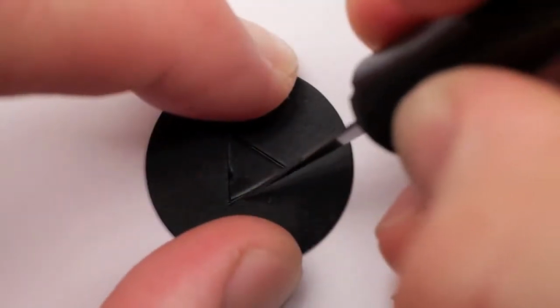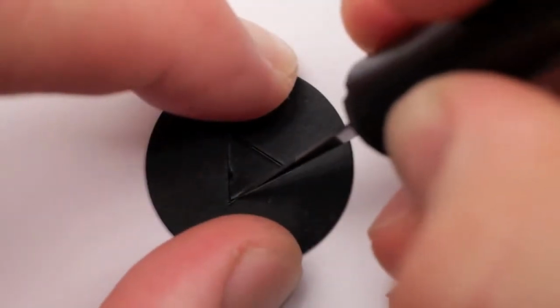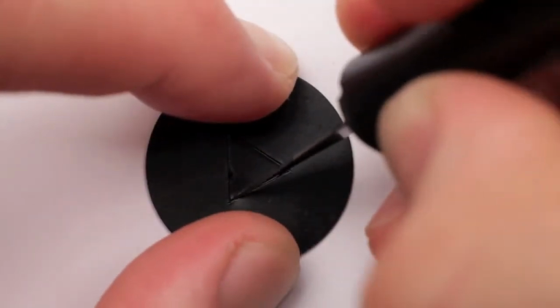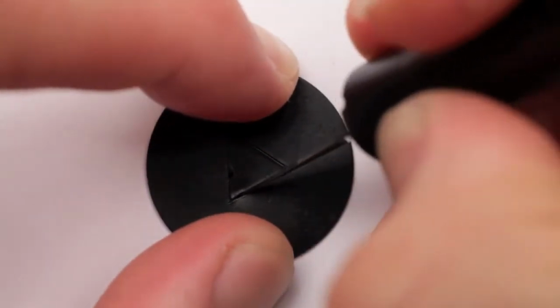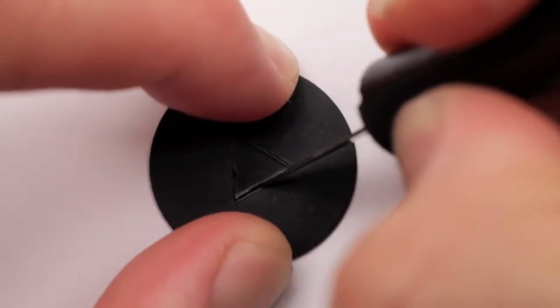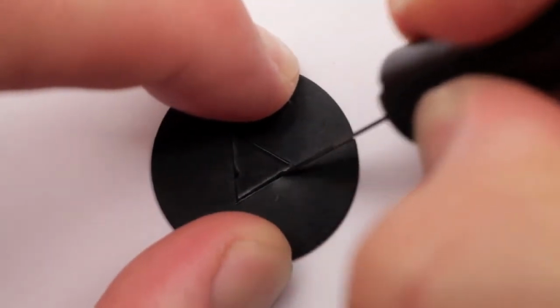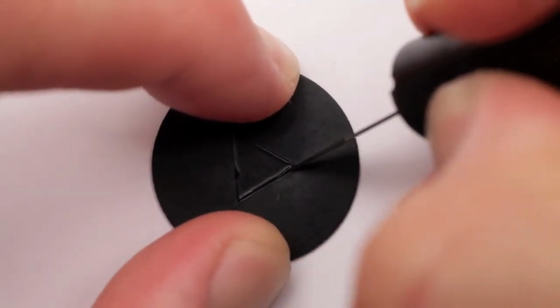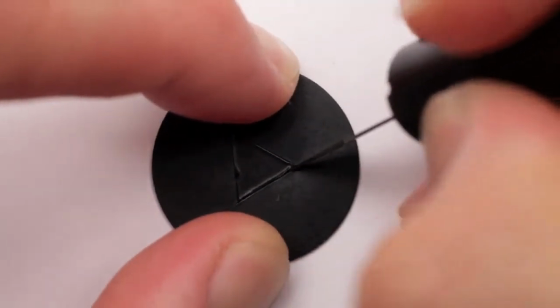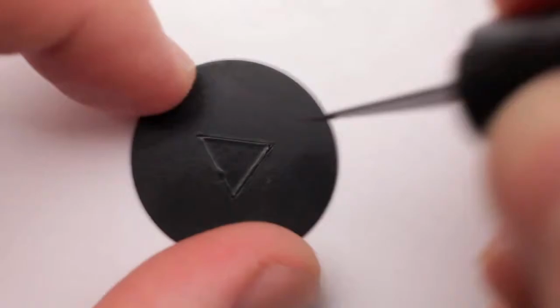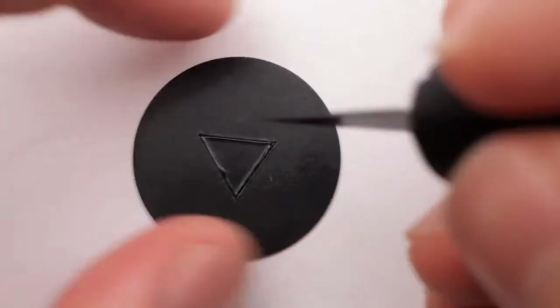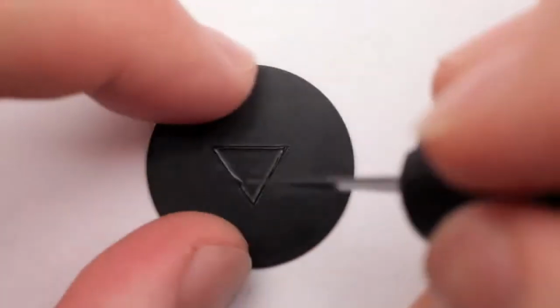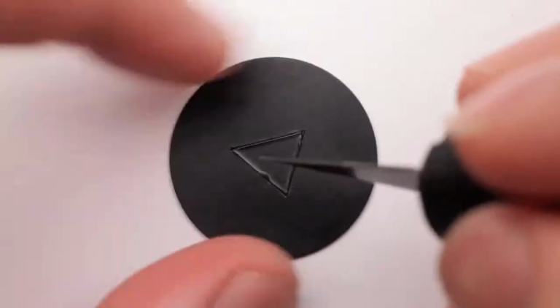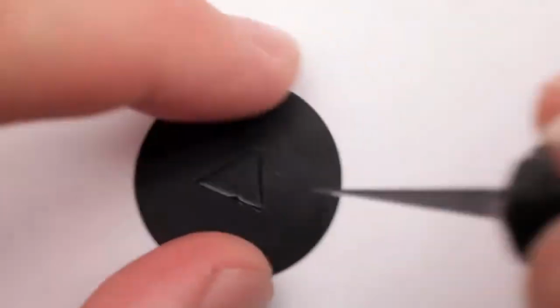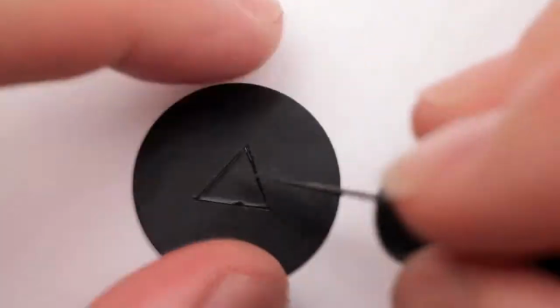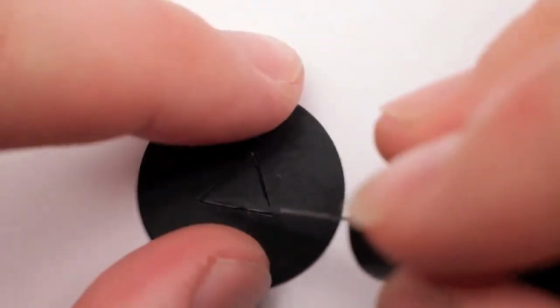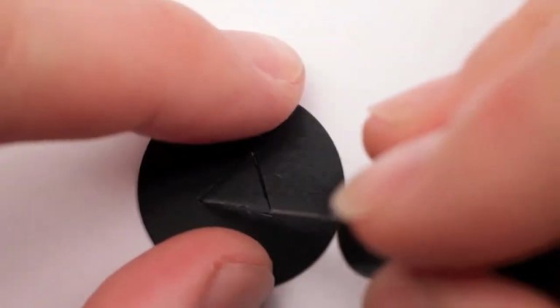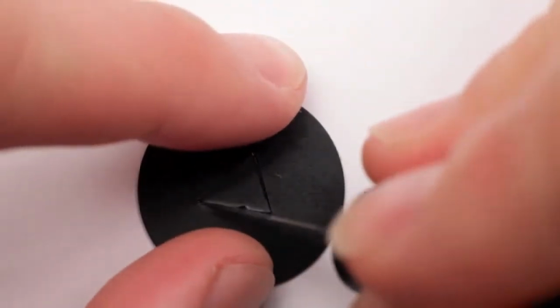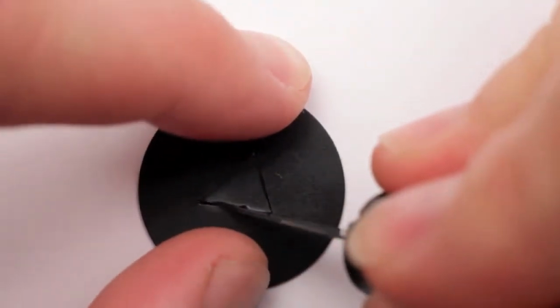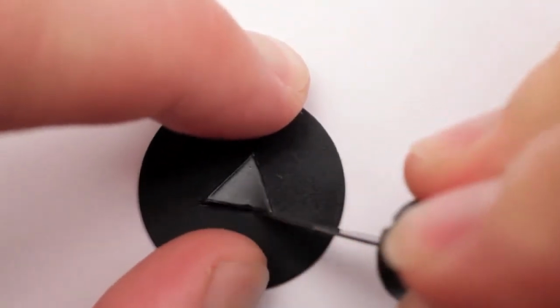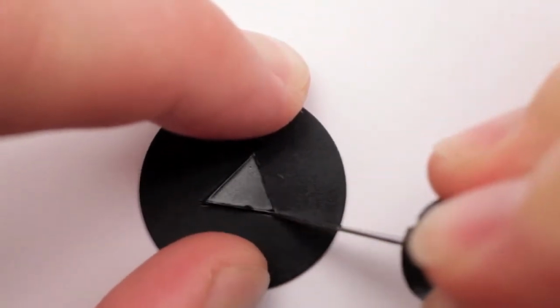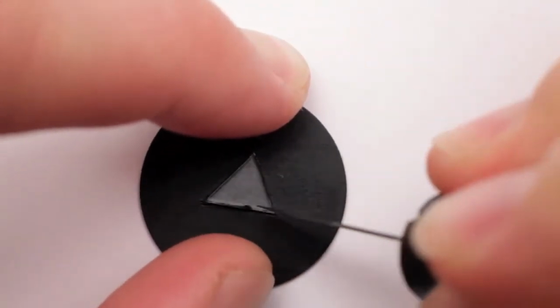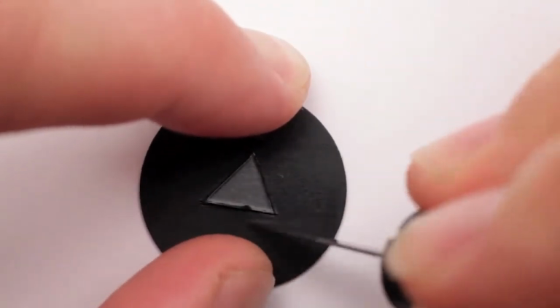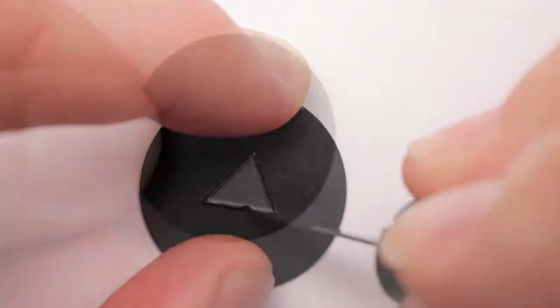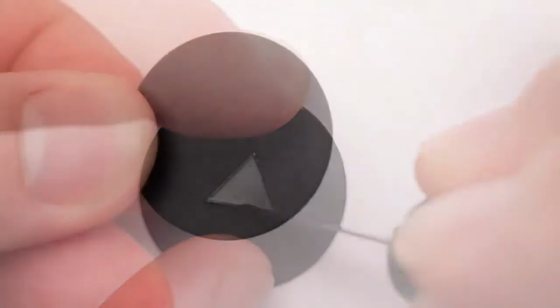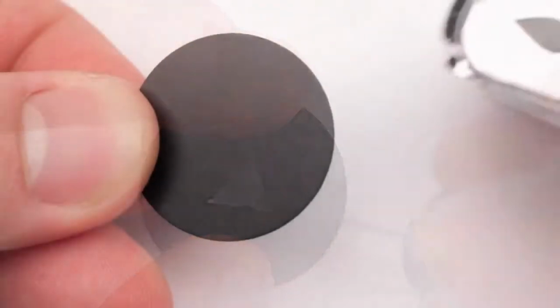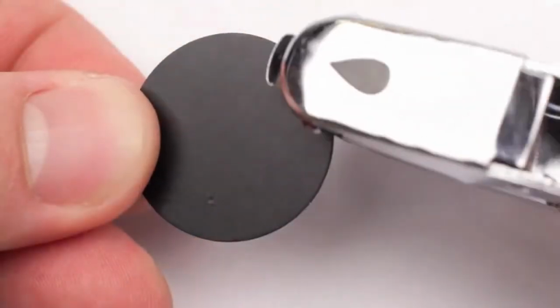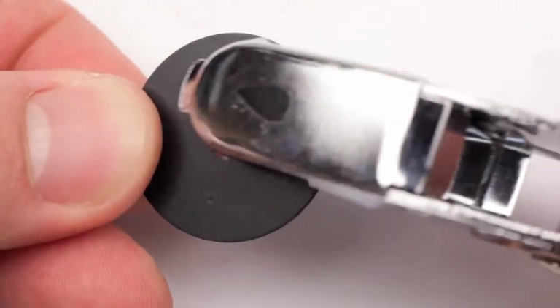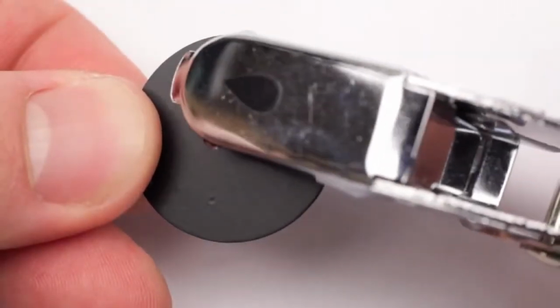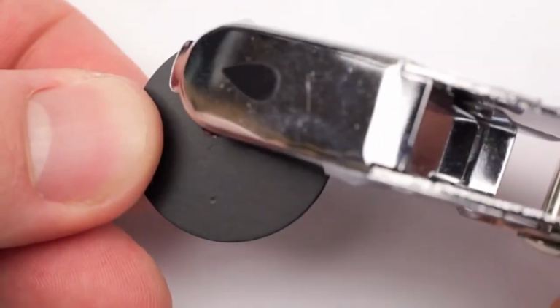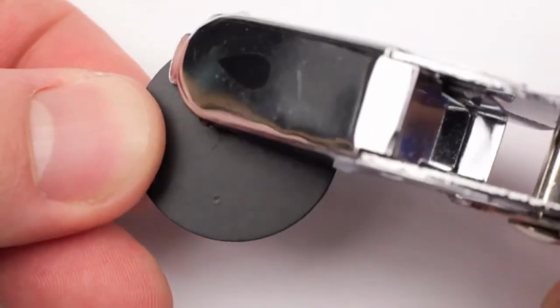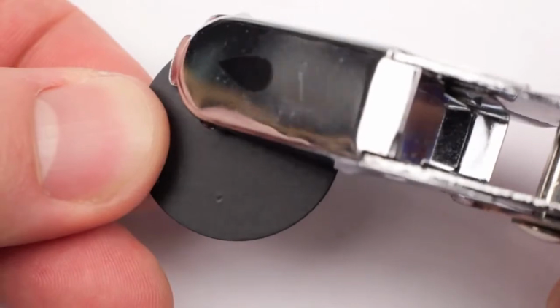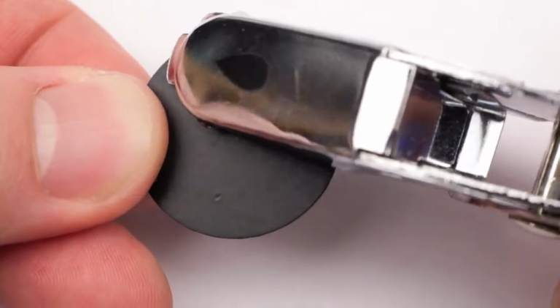Or try creating shapes of your own design with the Blanks Aperture Set. The thin magnetic discs can be cut with a sharp blade or creative hole punch.